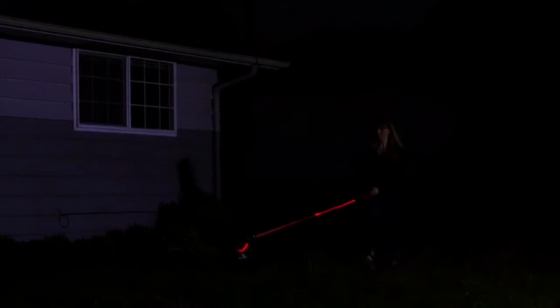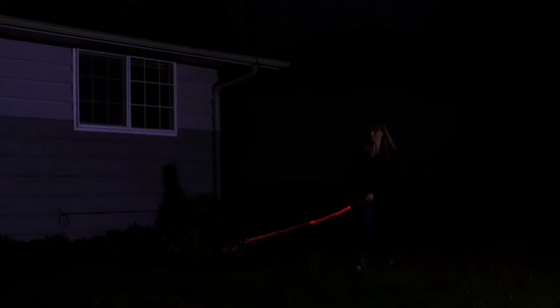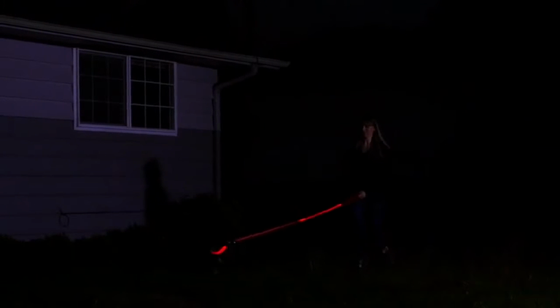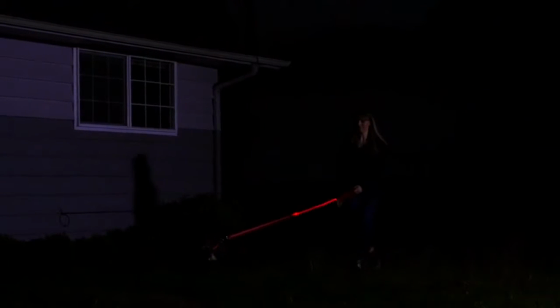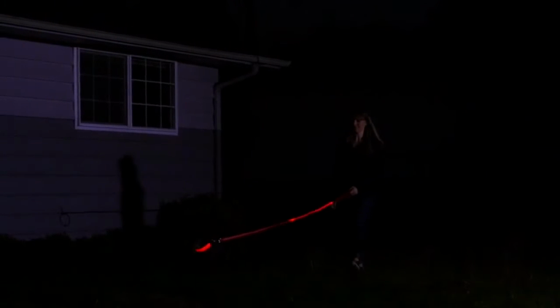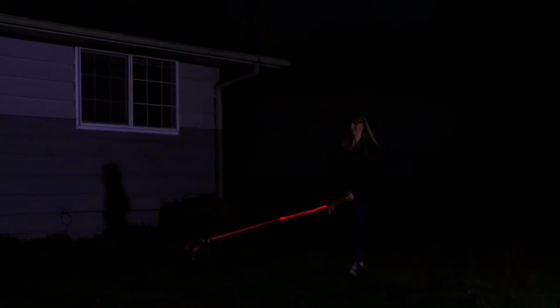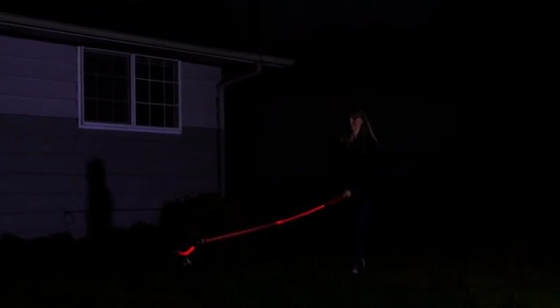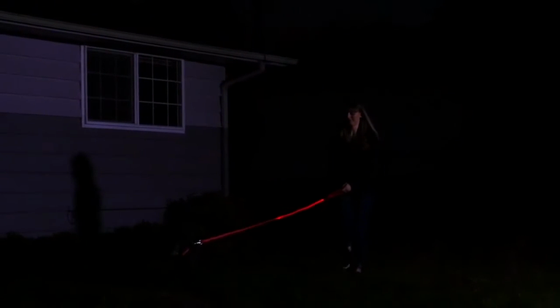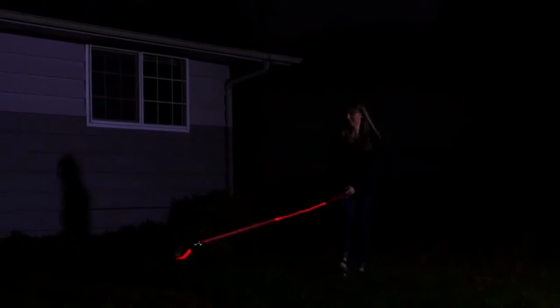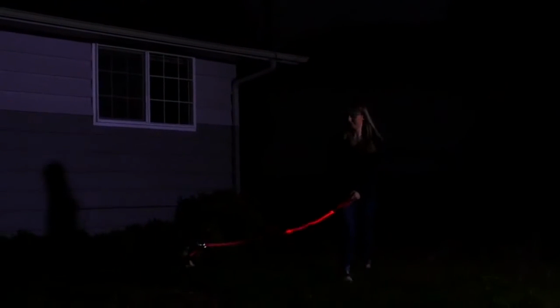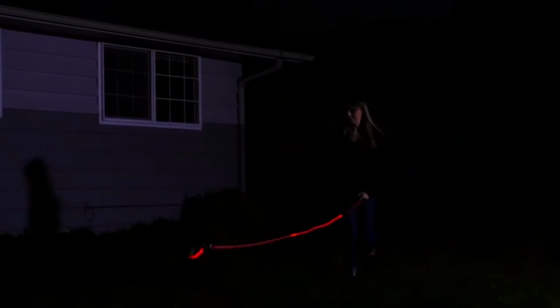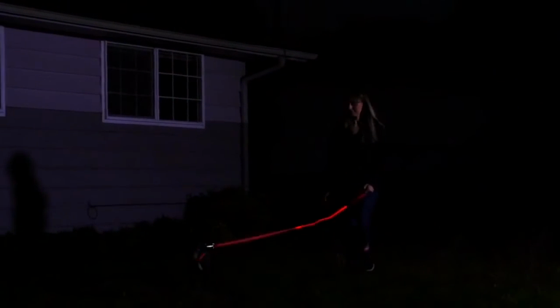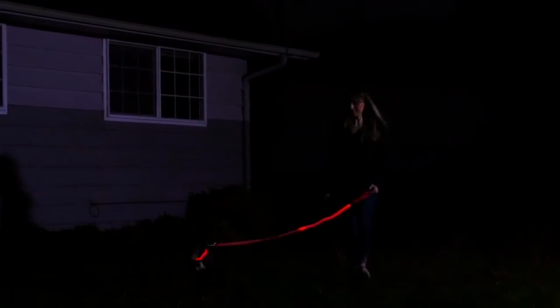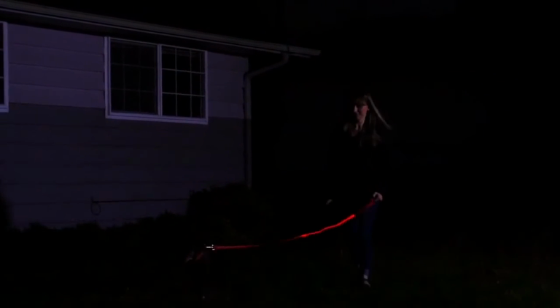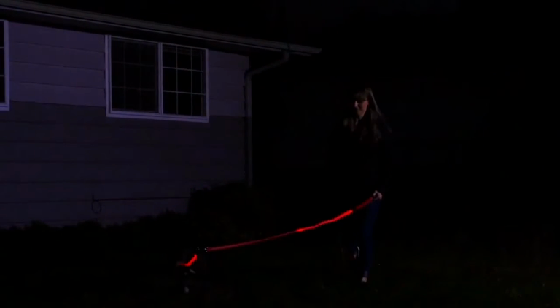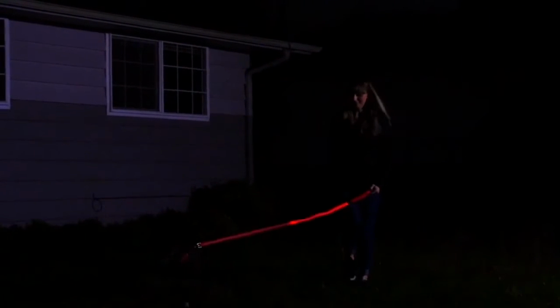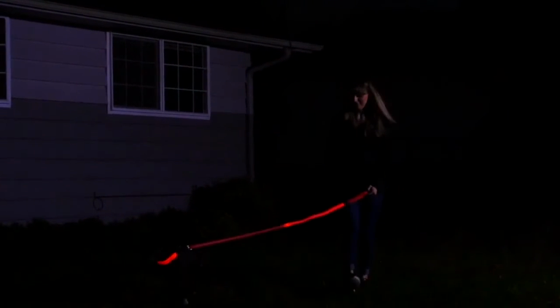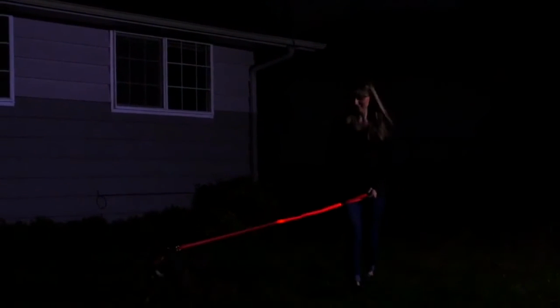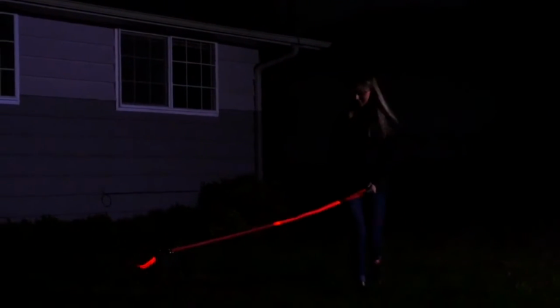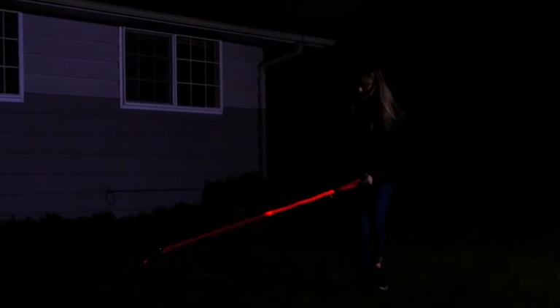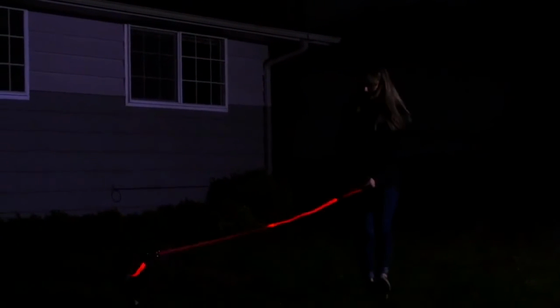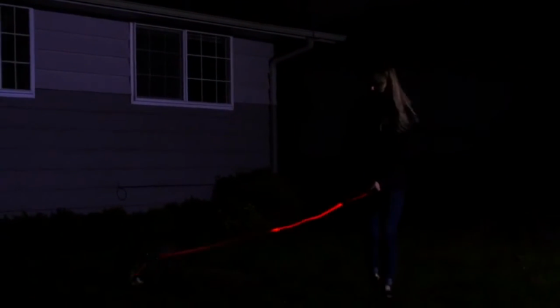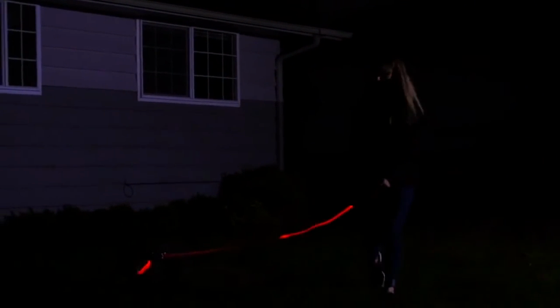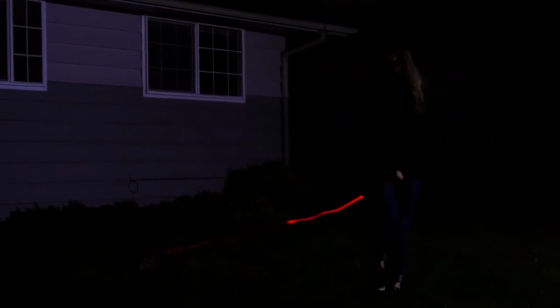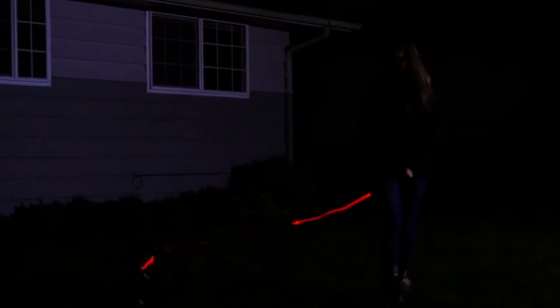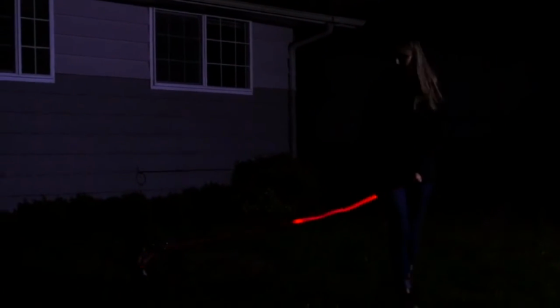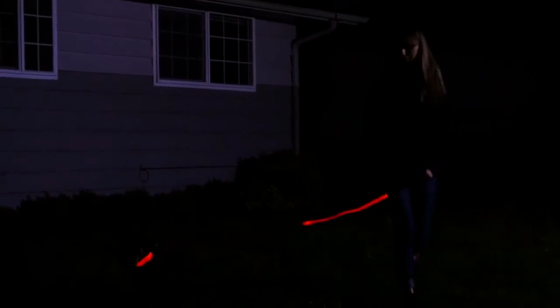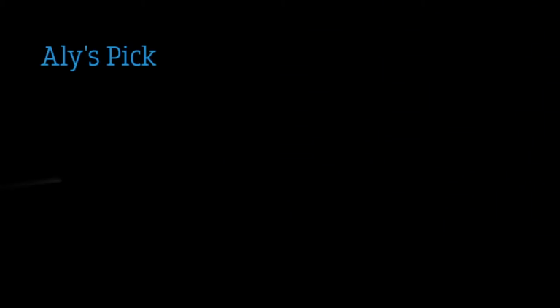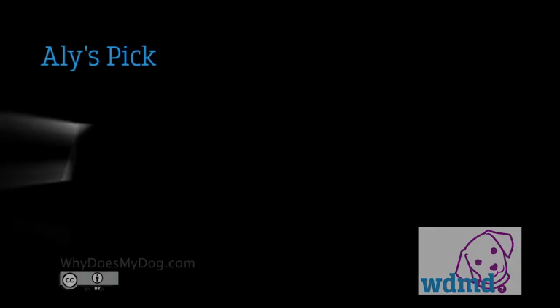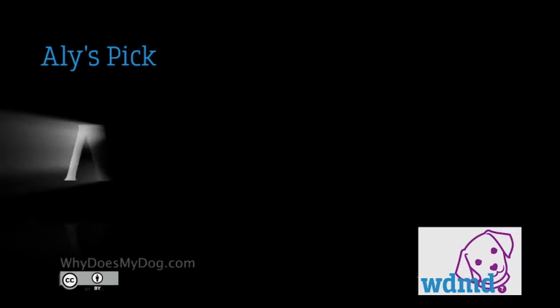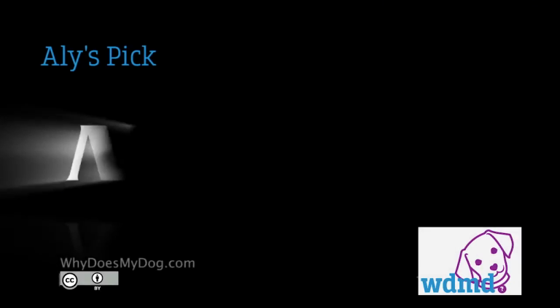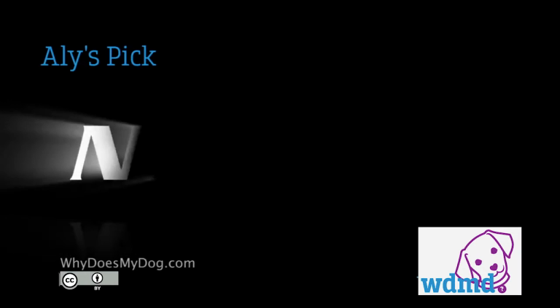Night Eyes LED Collar and Leash are extremely well made and their customer service is outstanding.